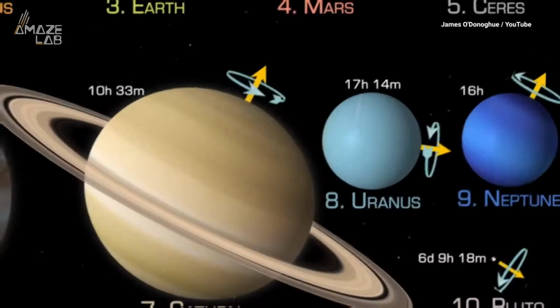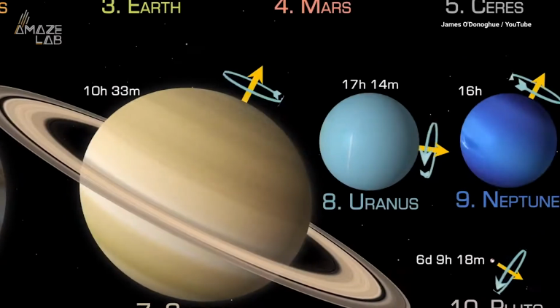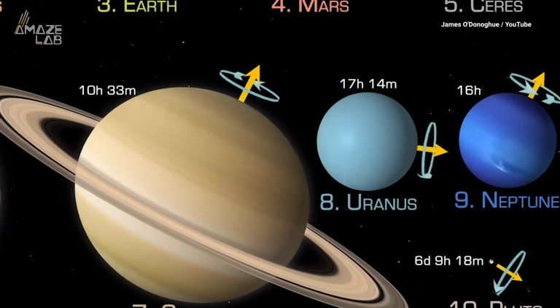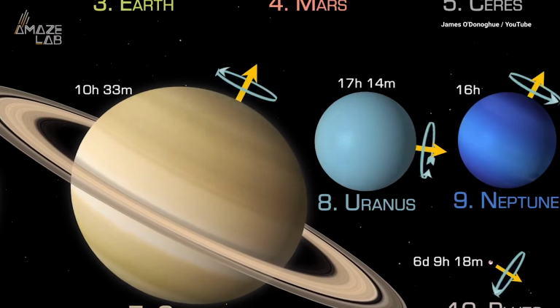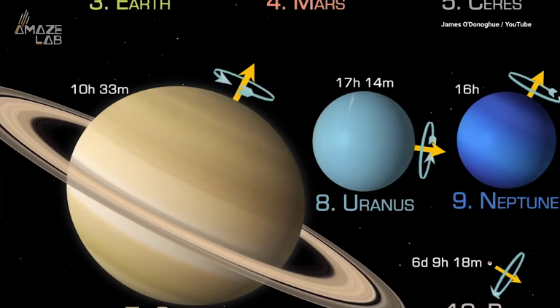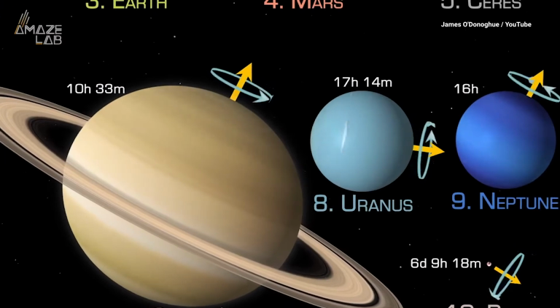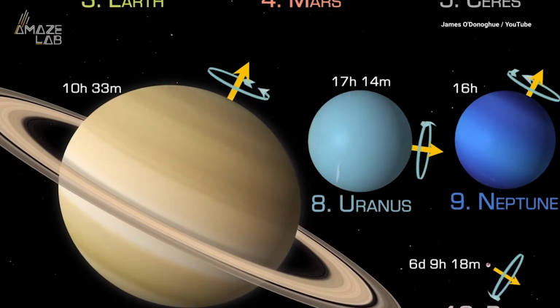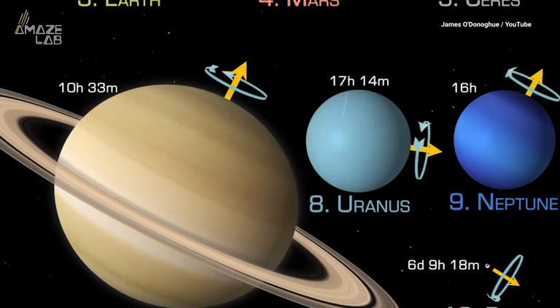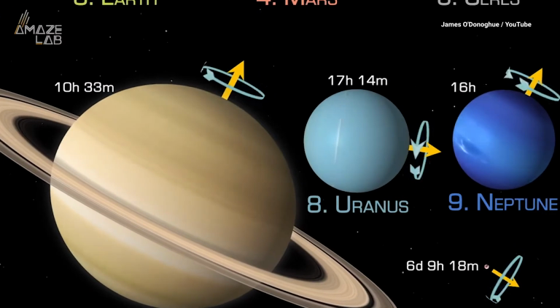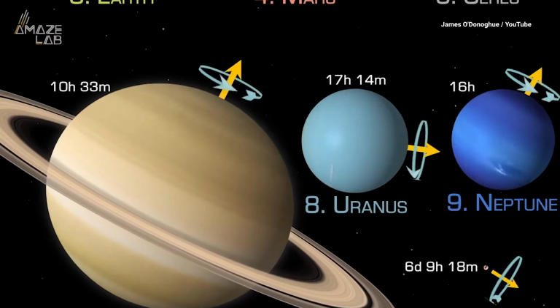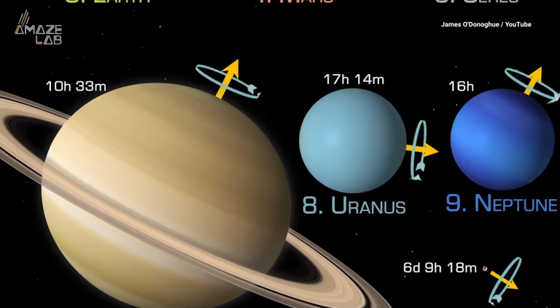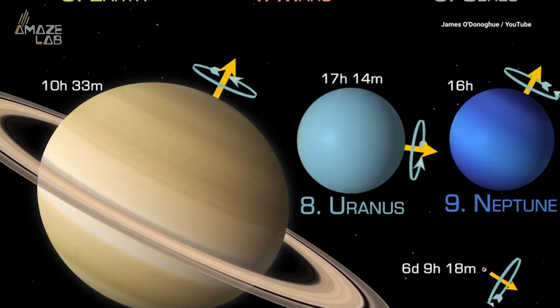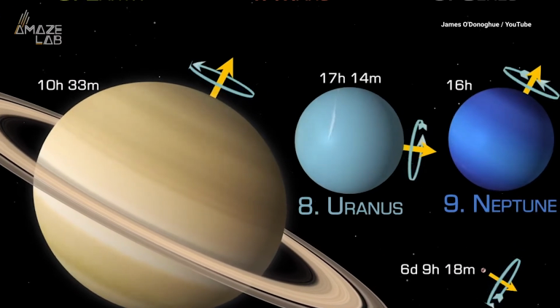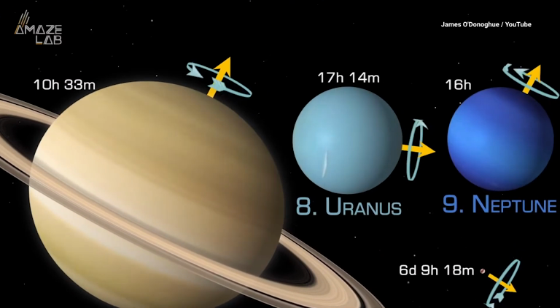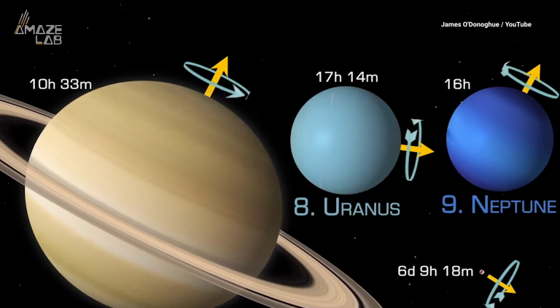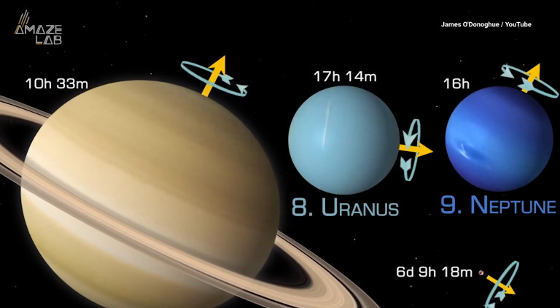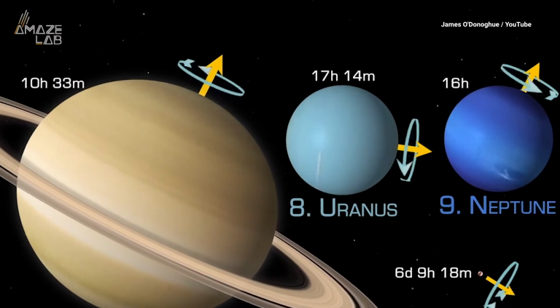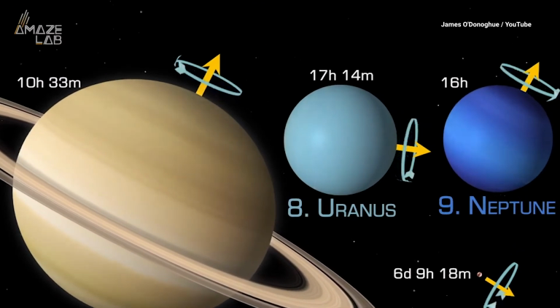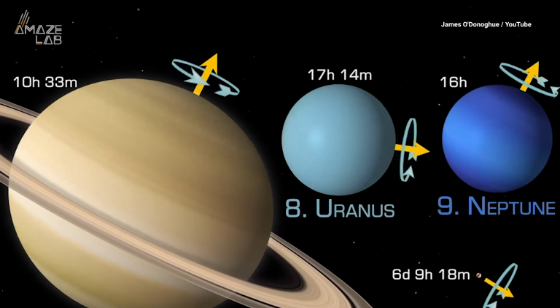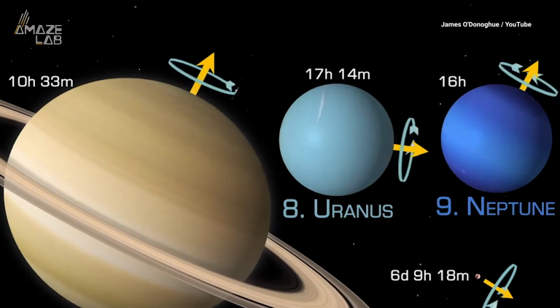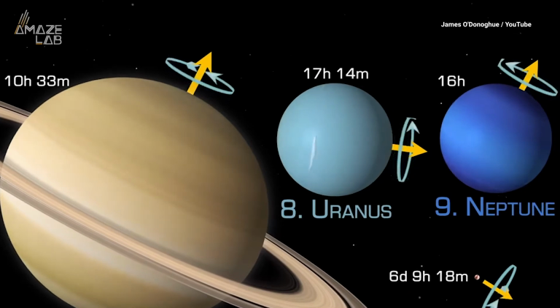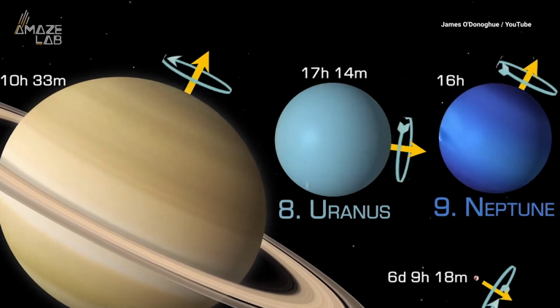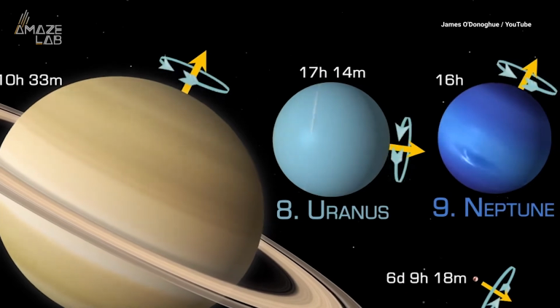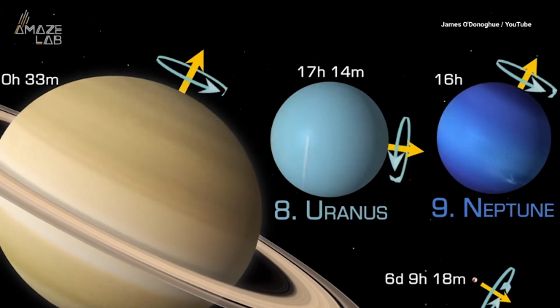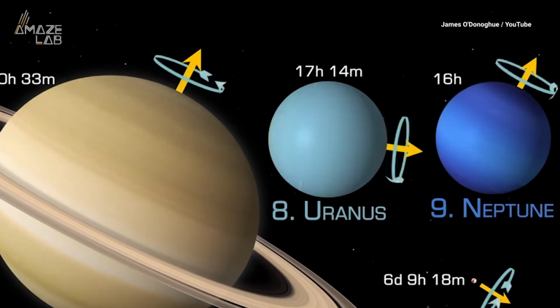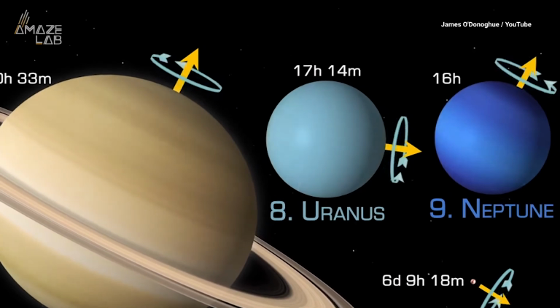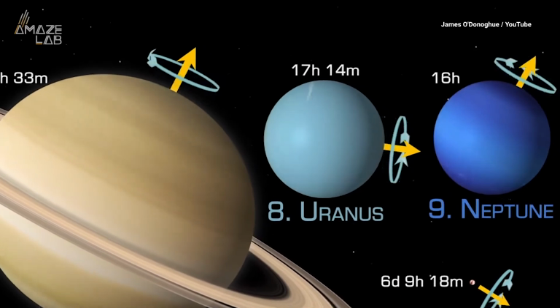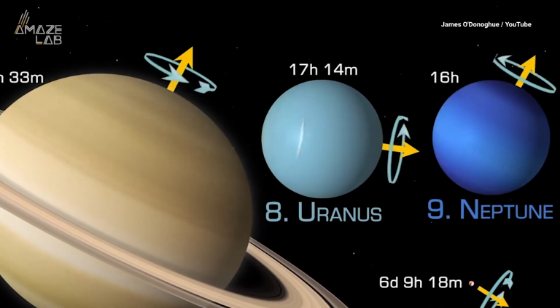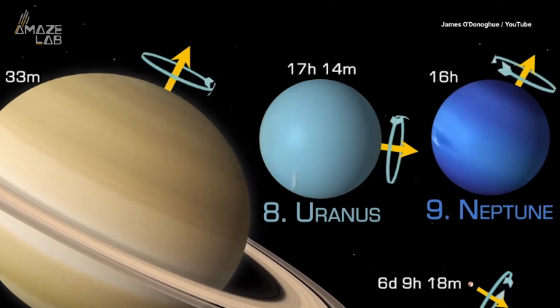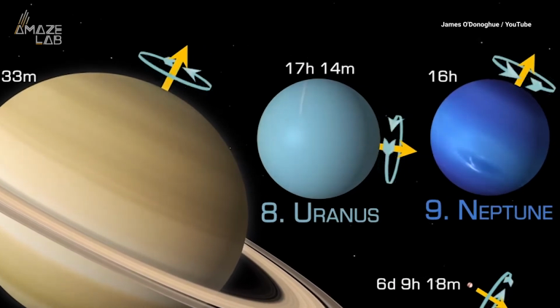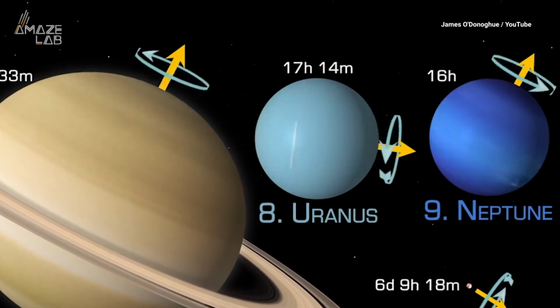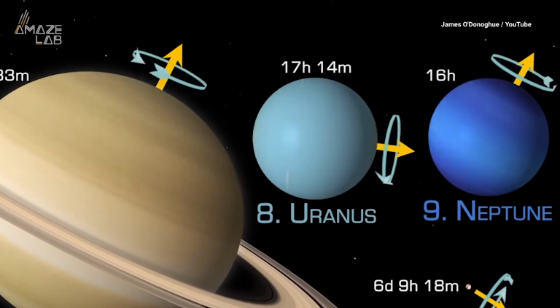He says Uranus' crazy 98-degree tilt and mixed-up interior structure may have been caused by a giant ancient impact.